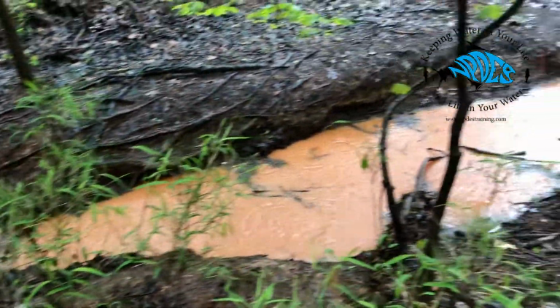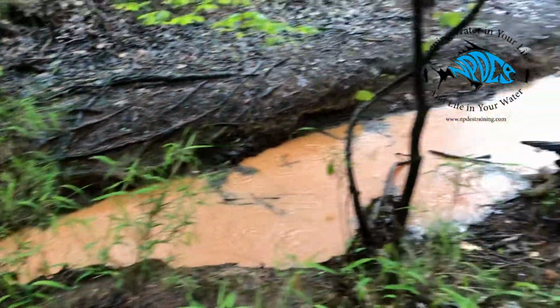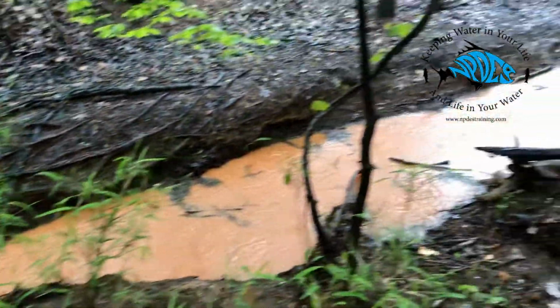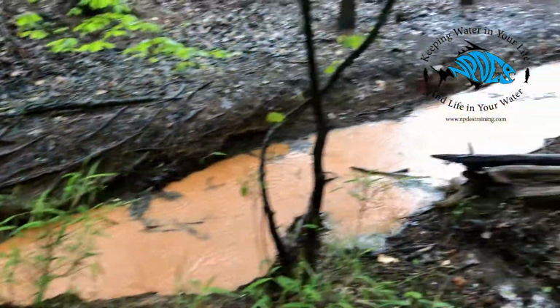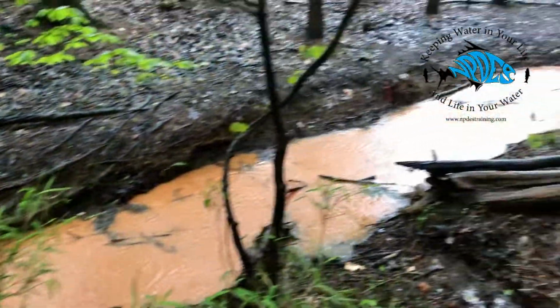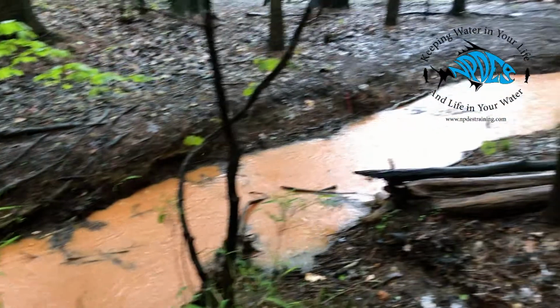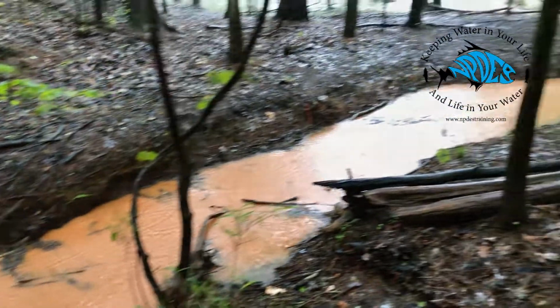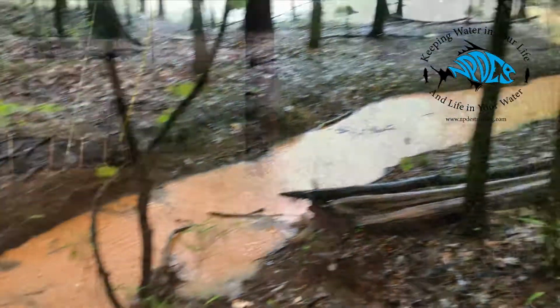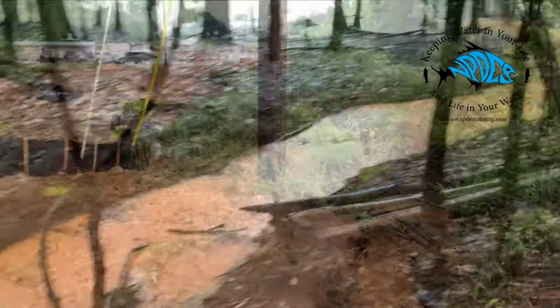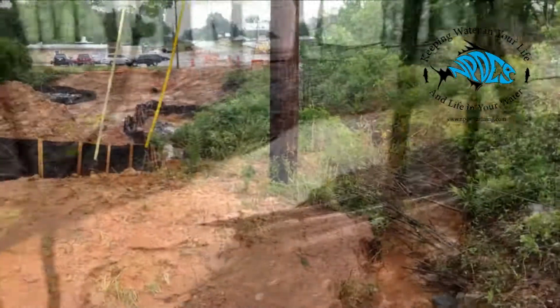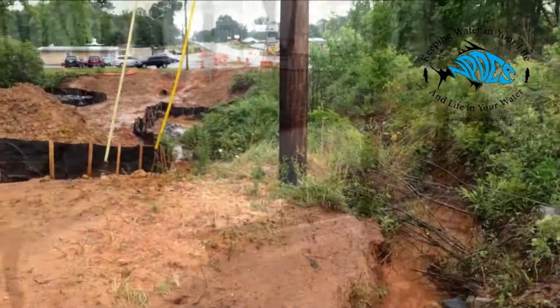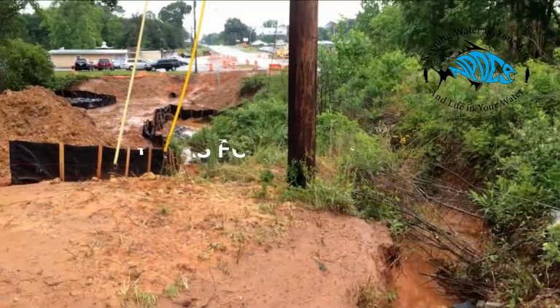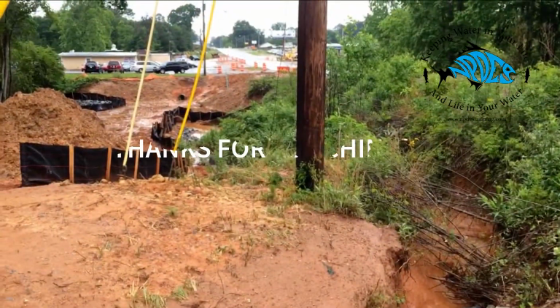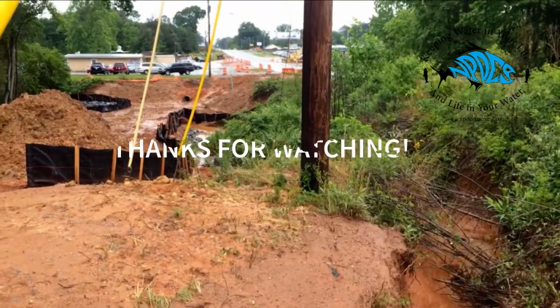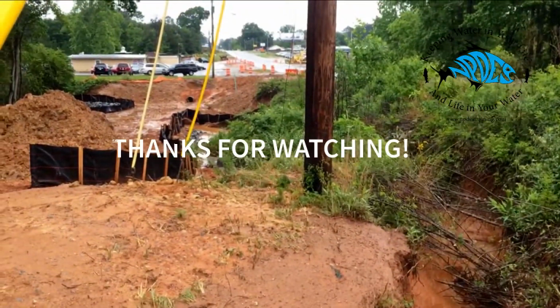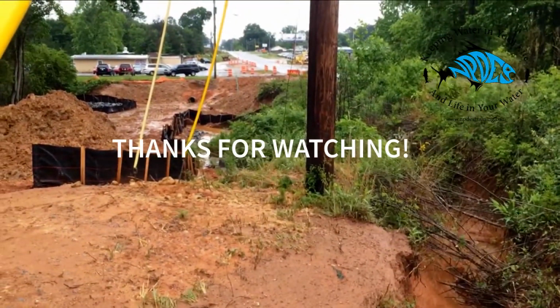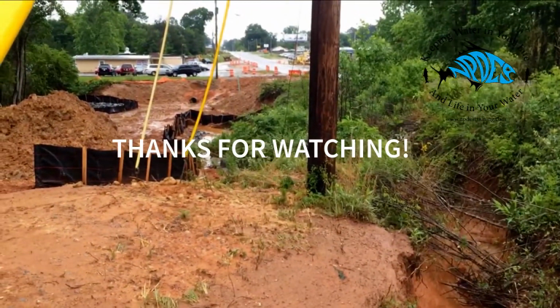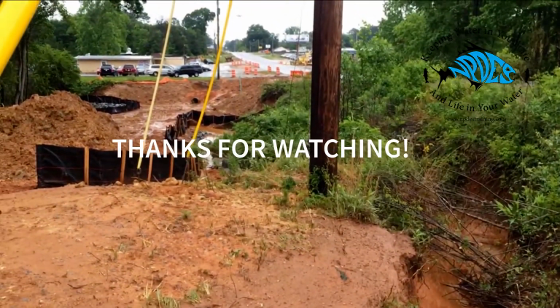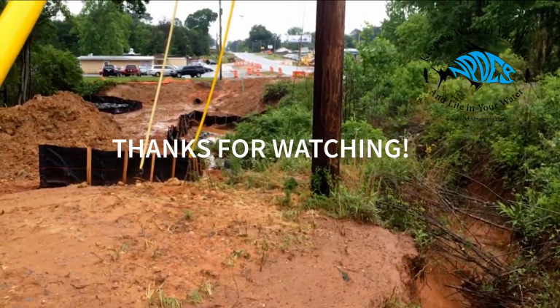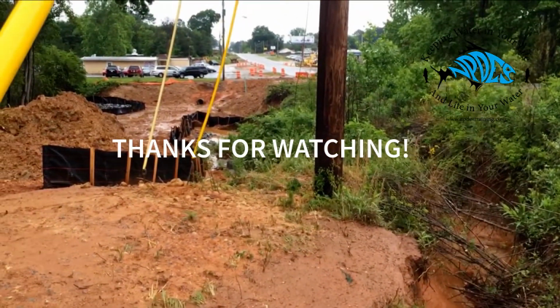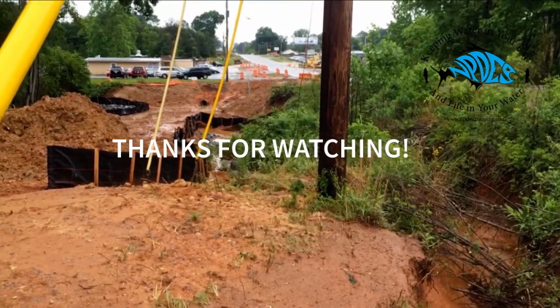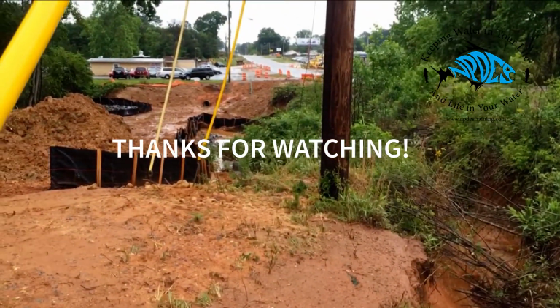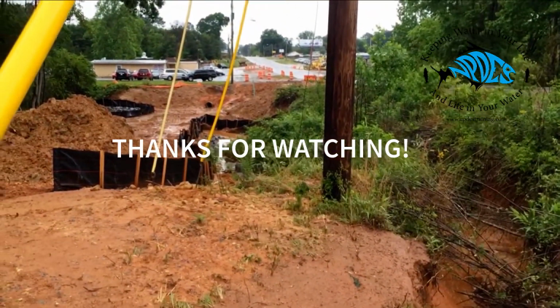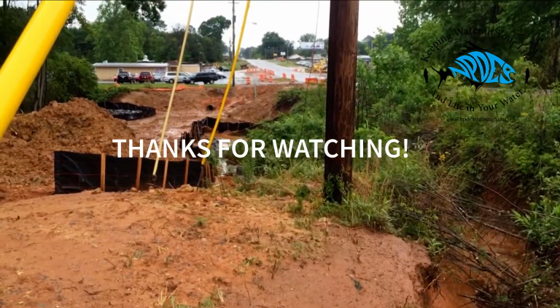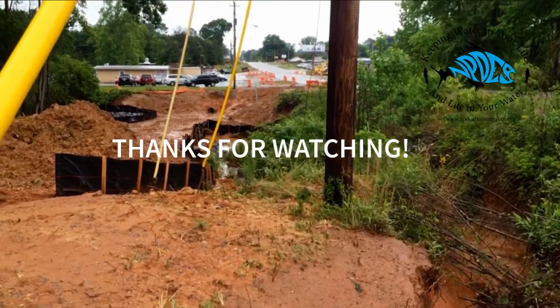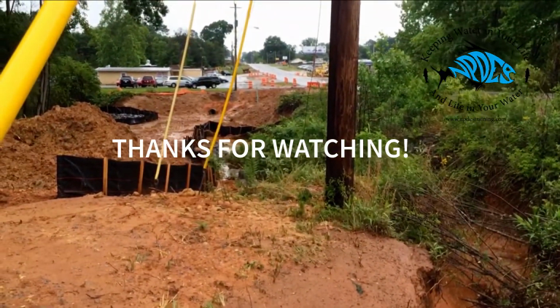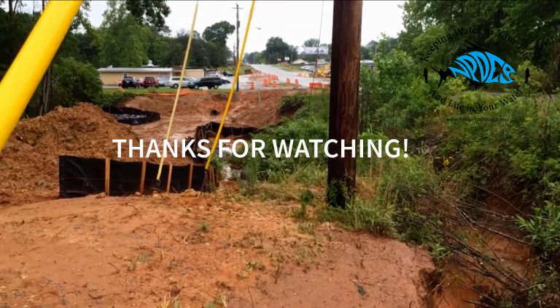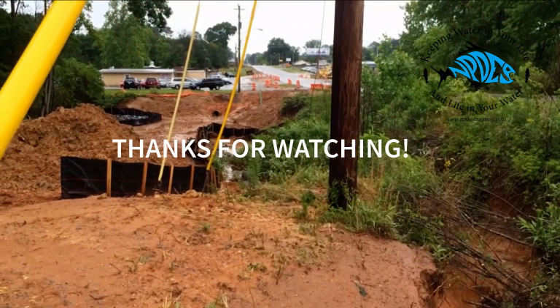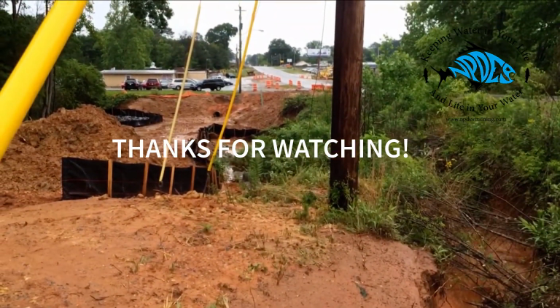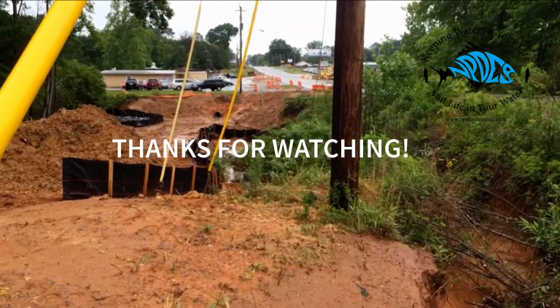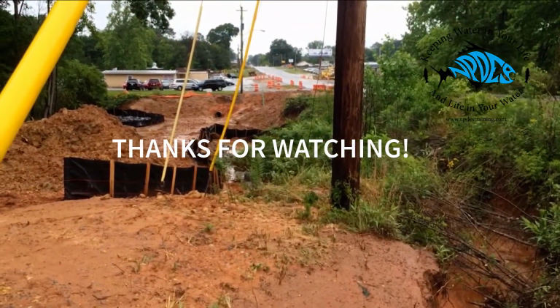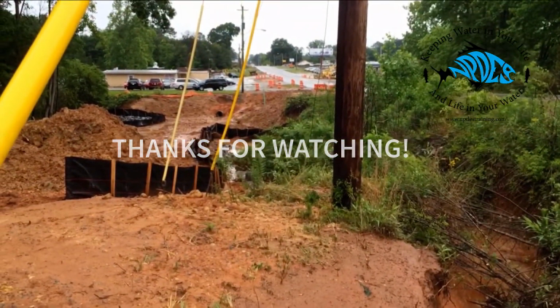Down there you can see where there's going to be a new road culvert. This is, I believe, a road expansion project here in Buford.